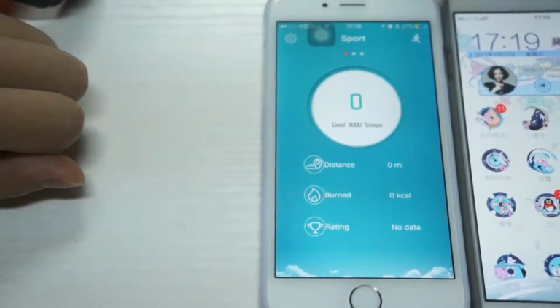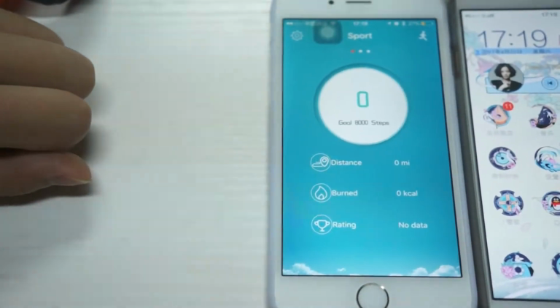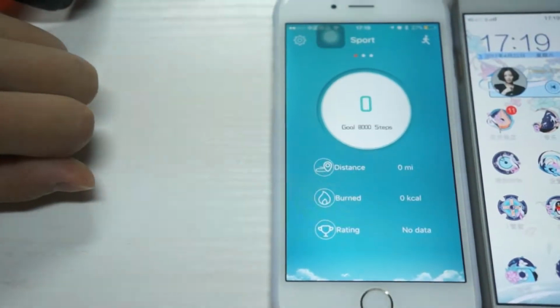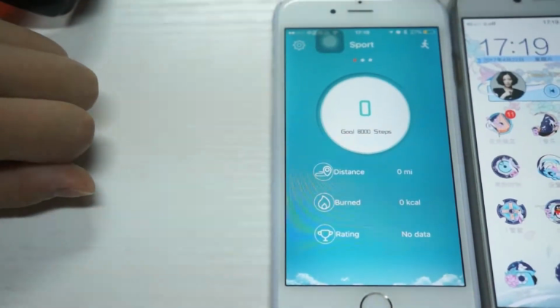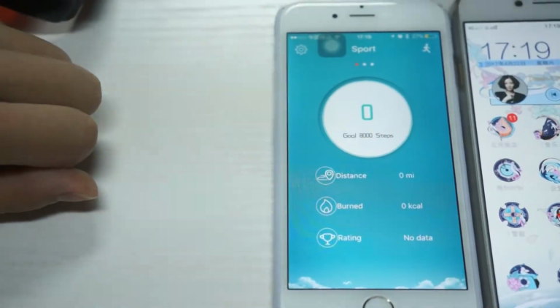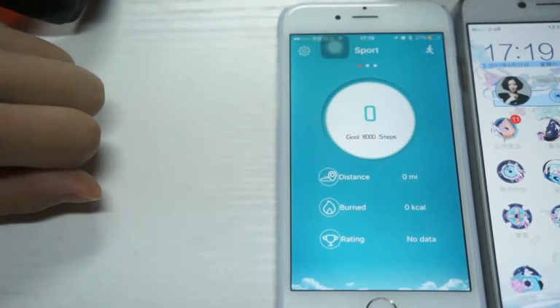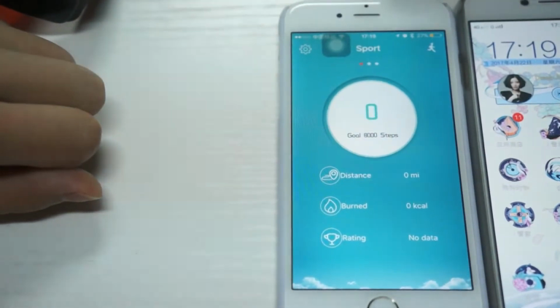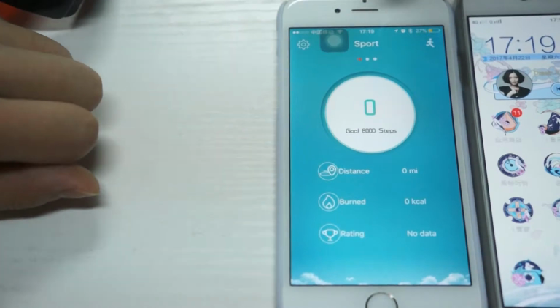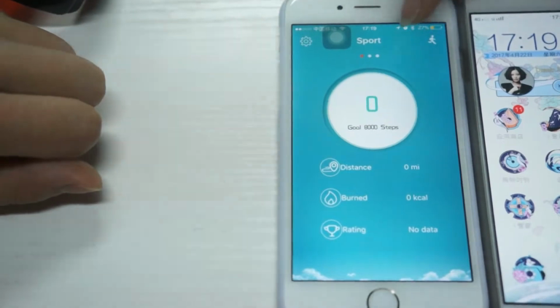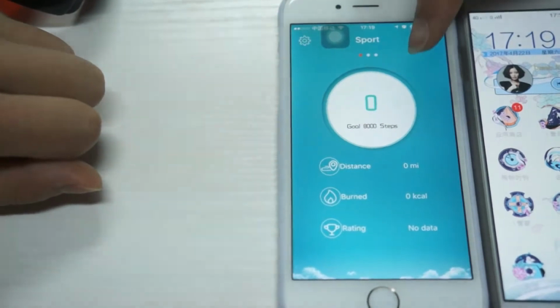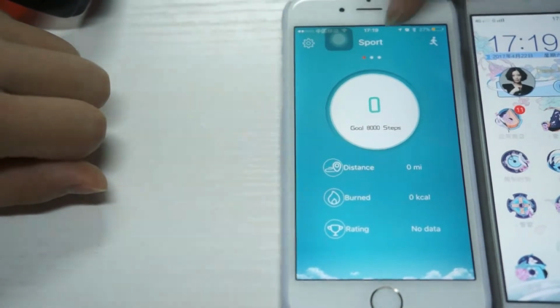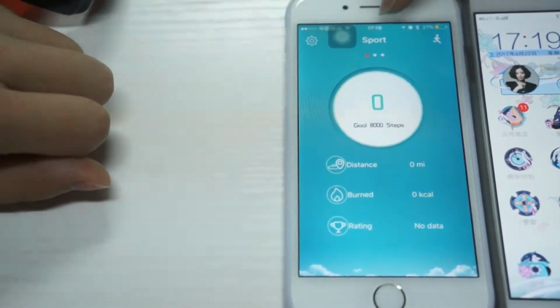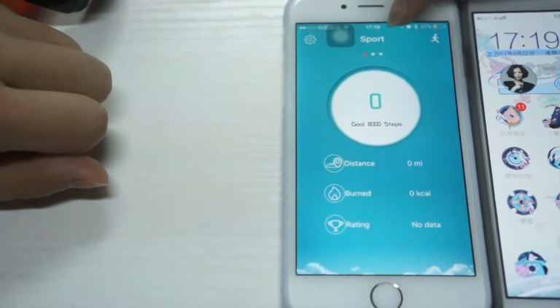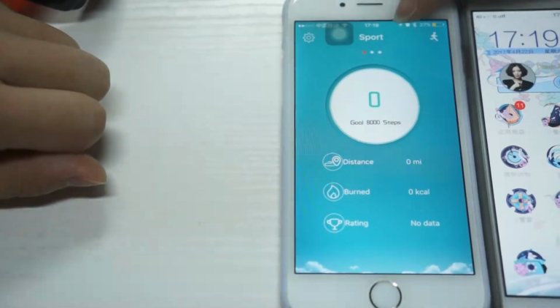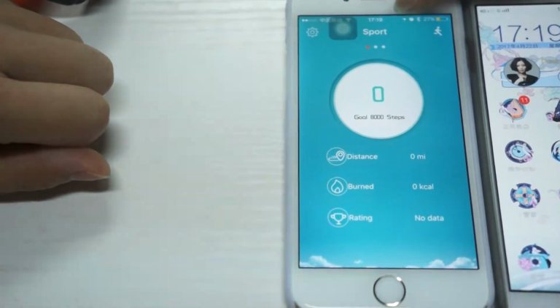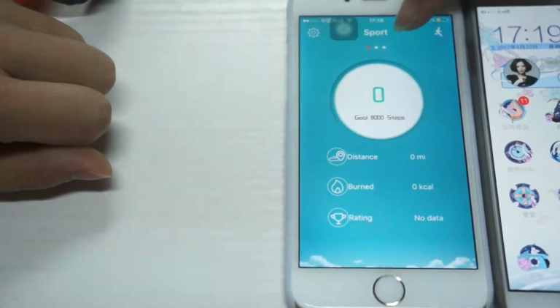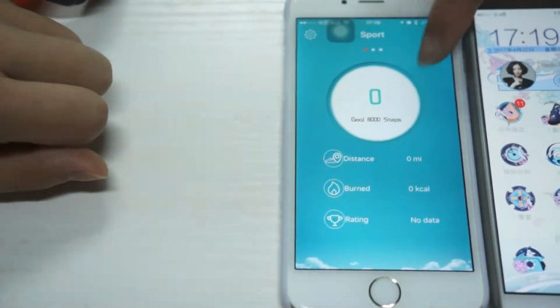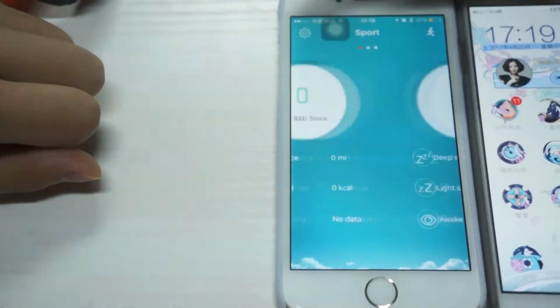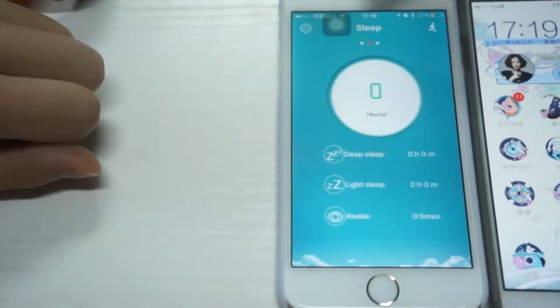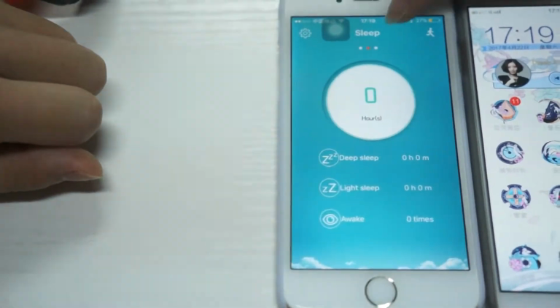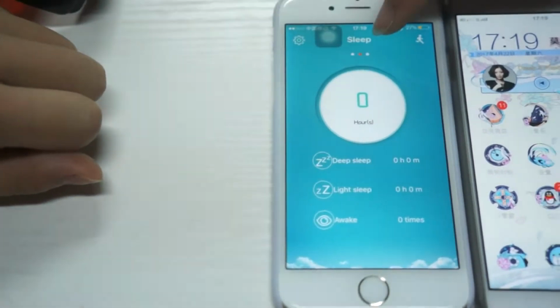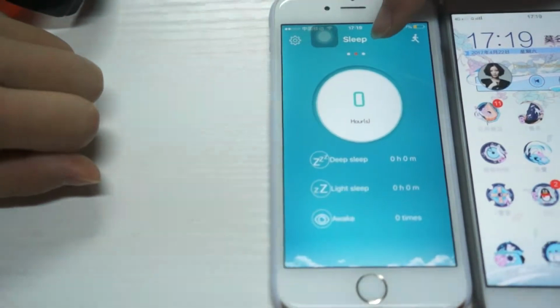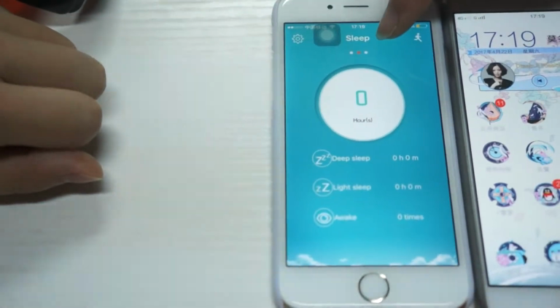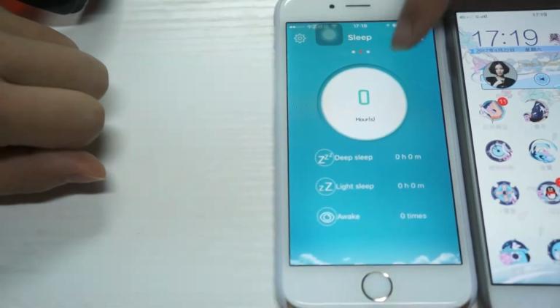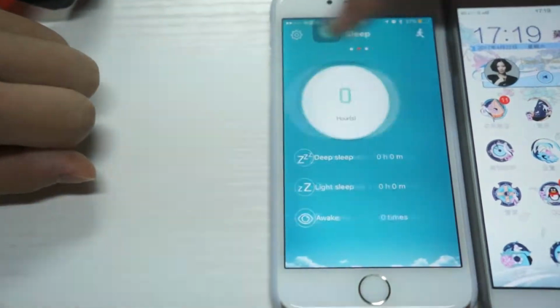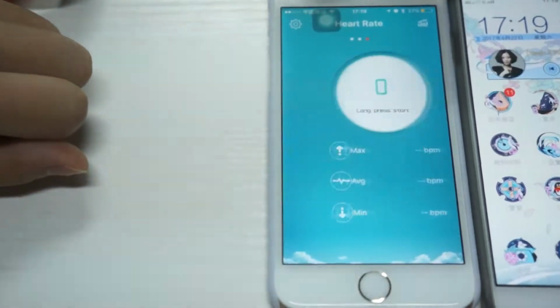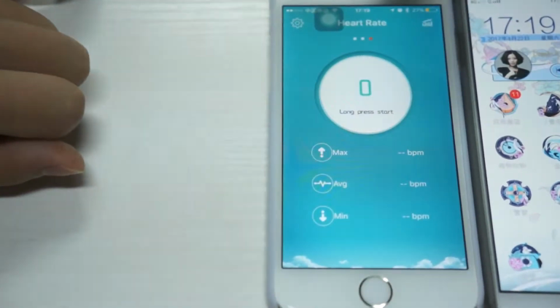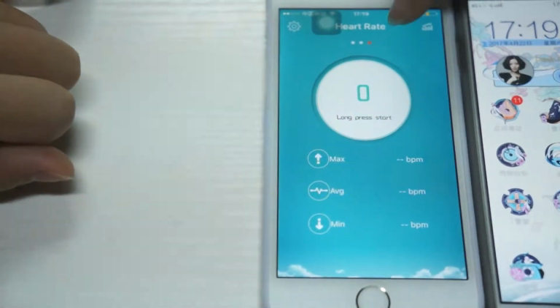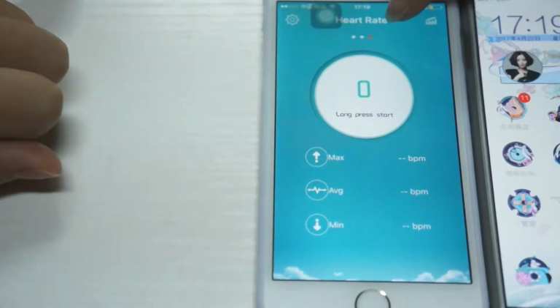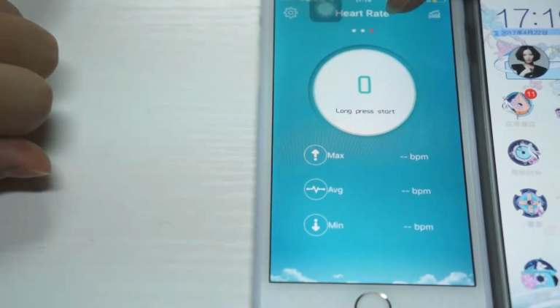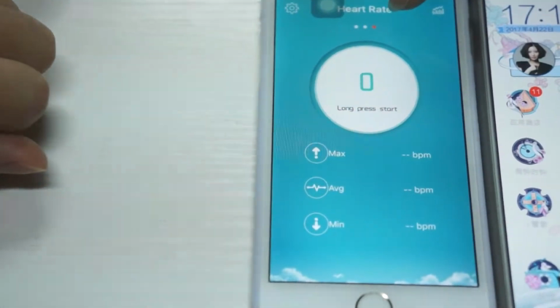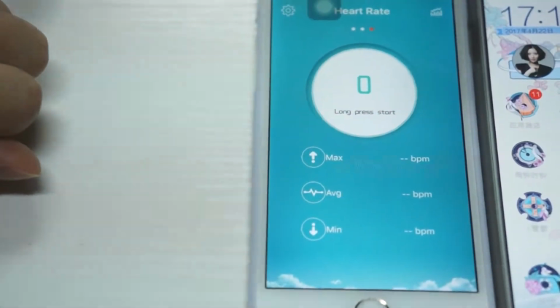There are three modes for this application: sport, sleep, and heart rate.